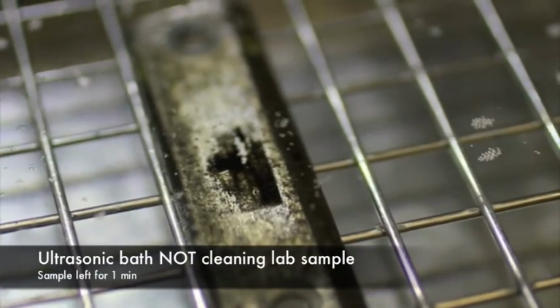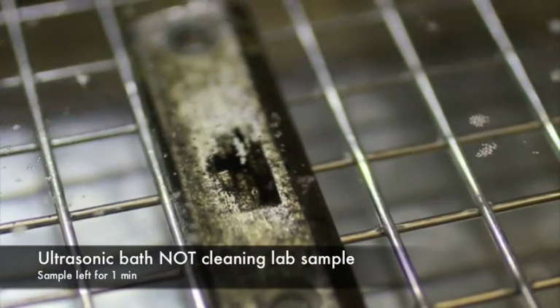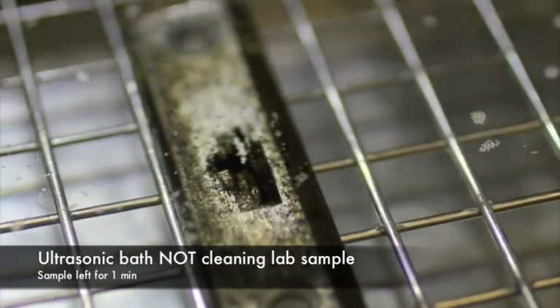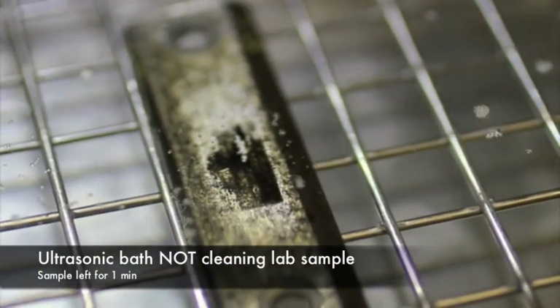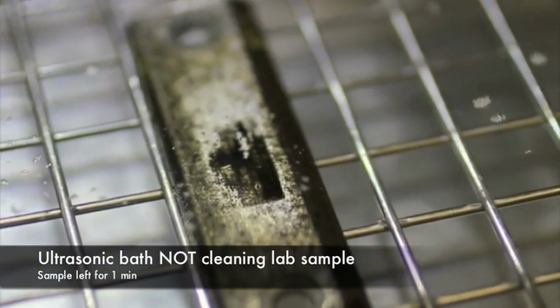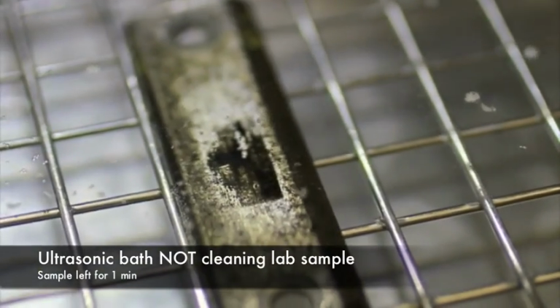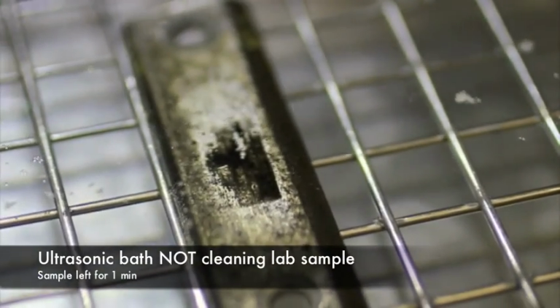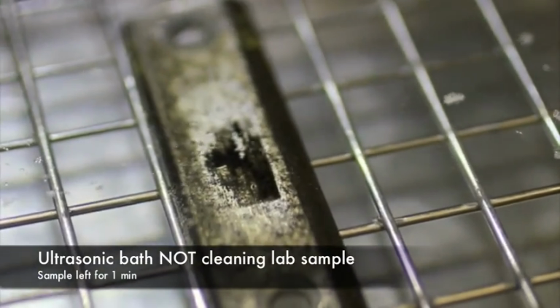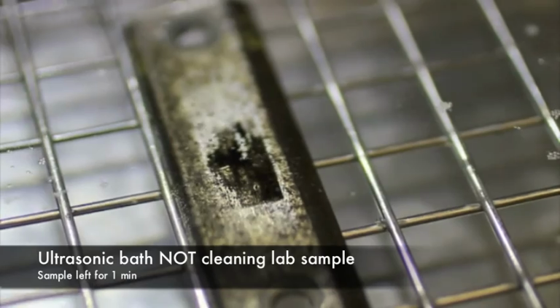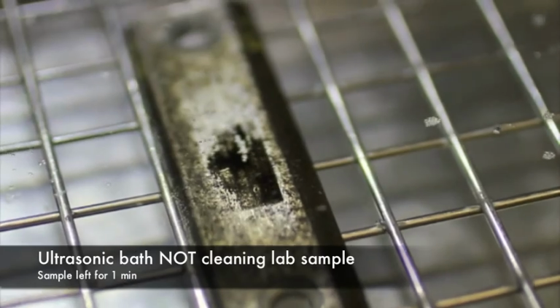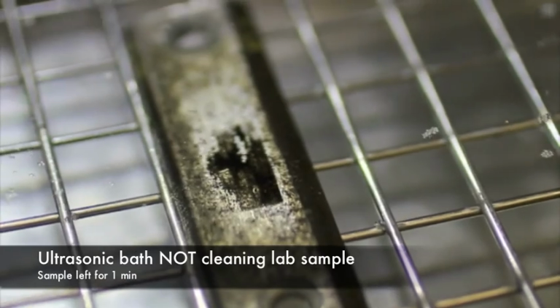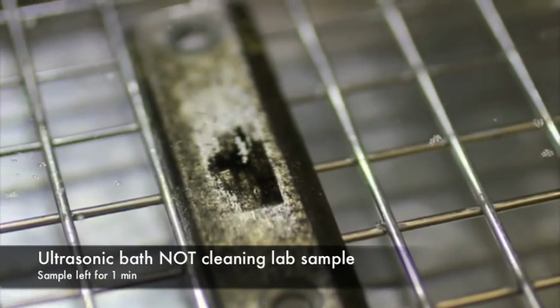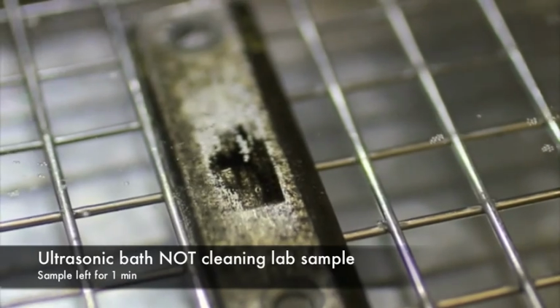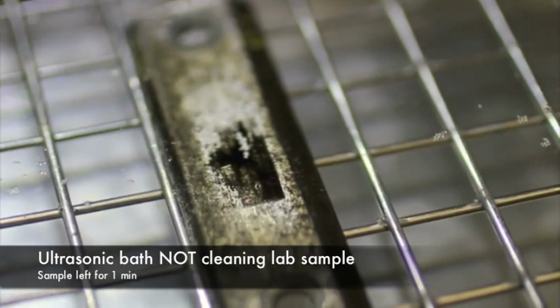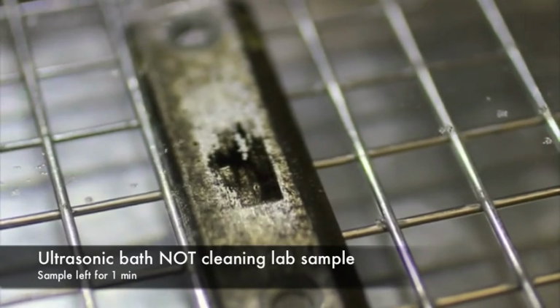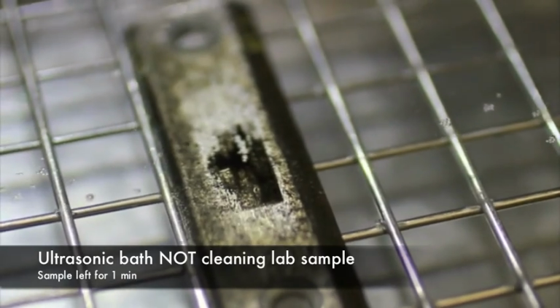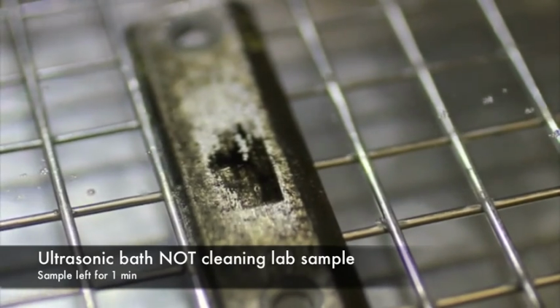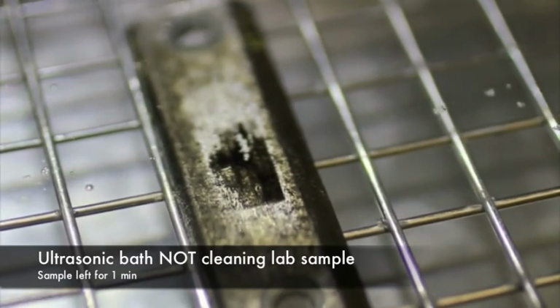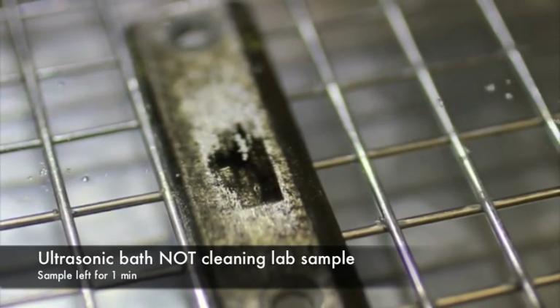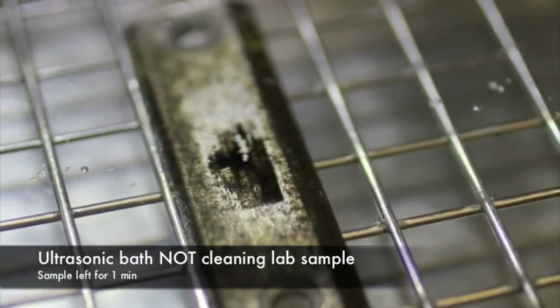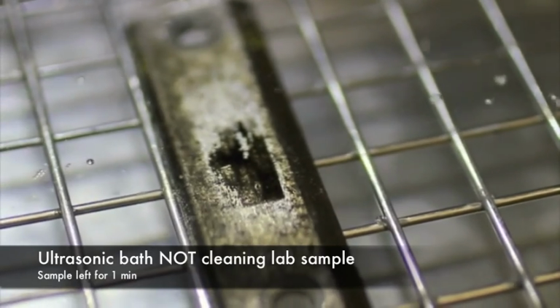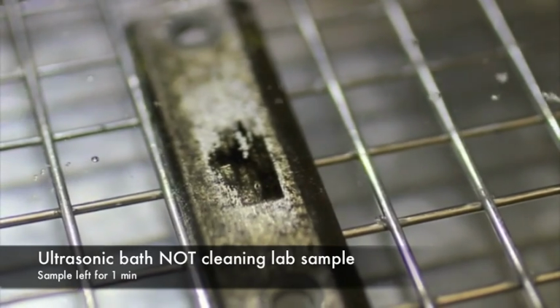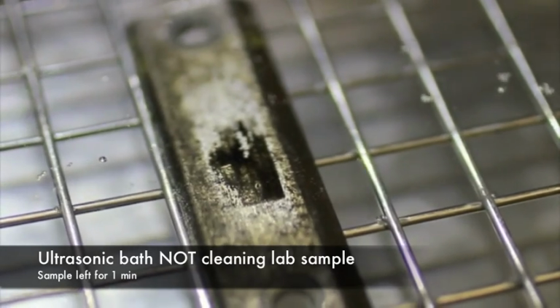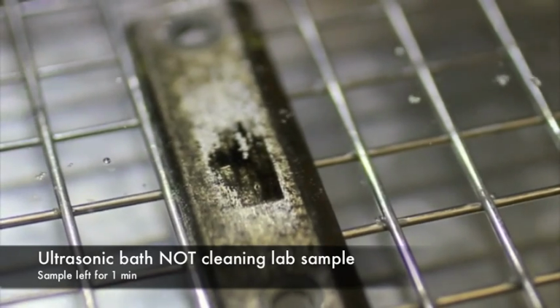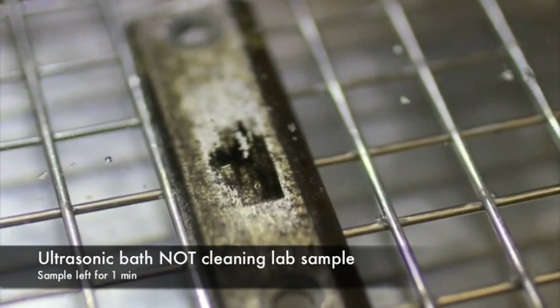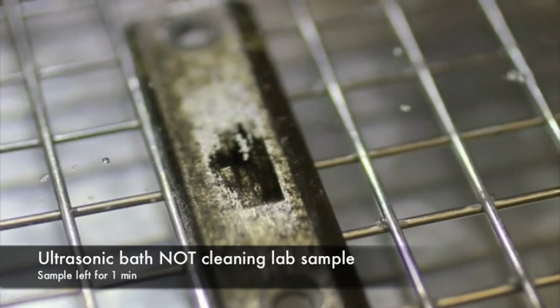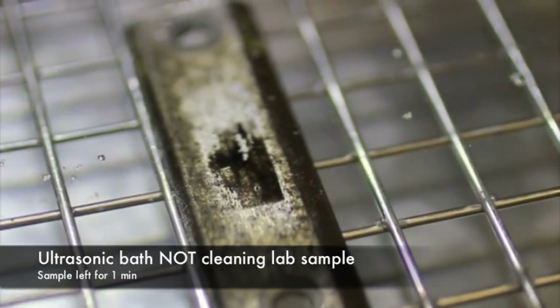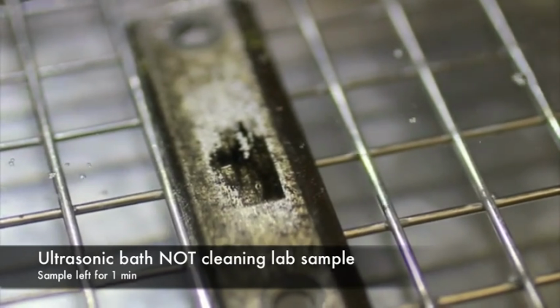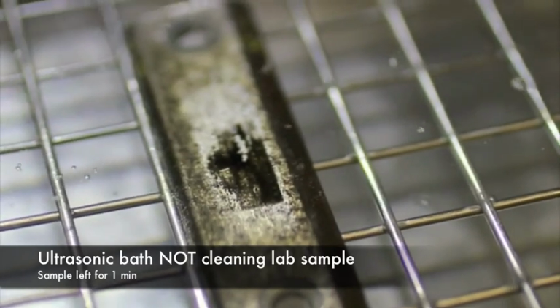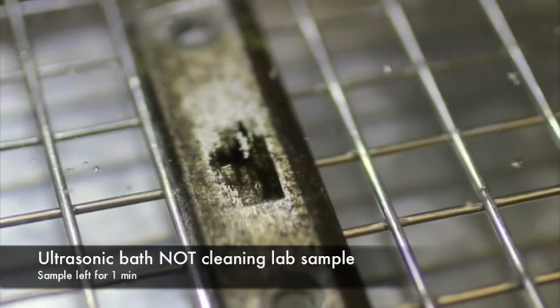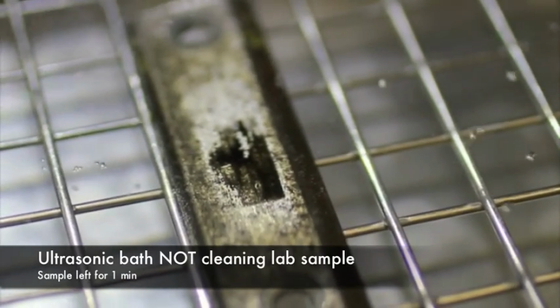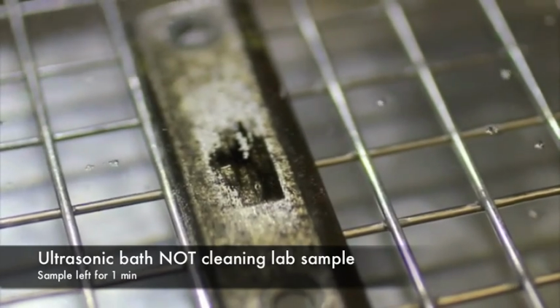The ultrasonic bath only cleaned a maximum of around 20% of the contaminated area, even when left for 3 to 5 minutes.